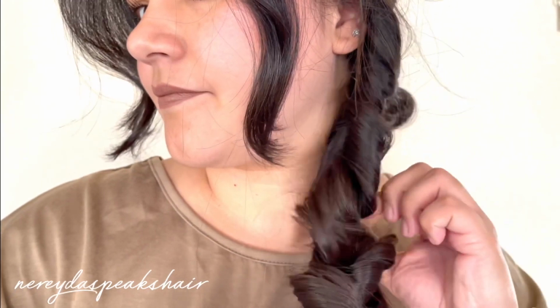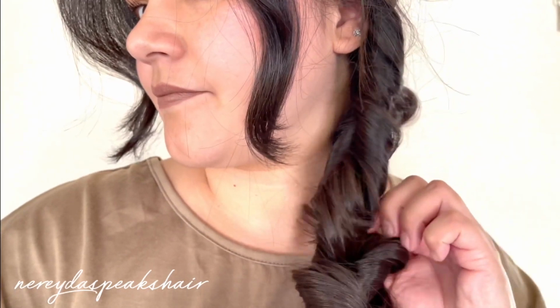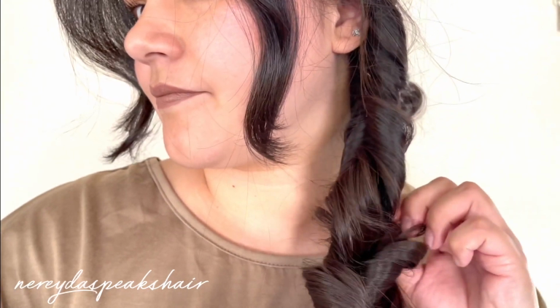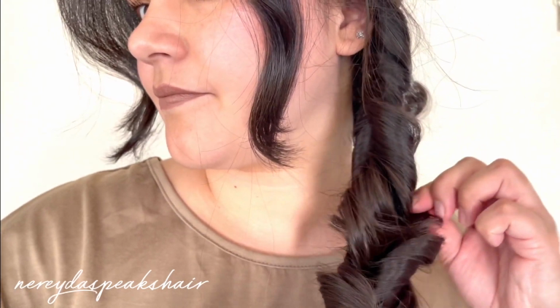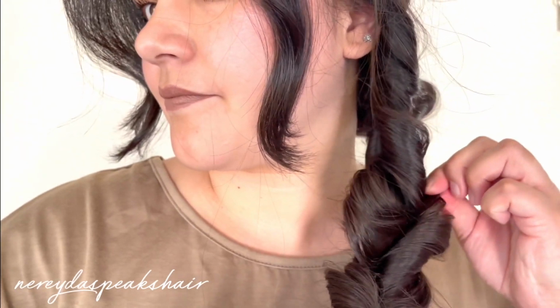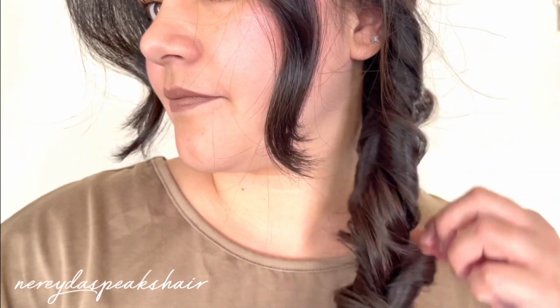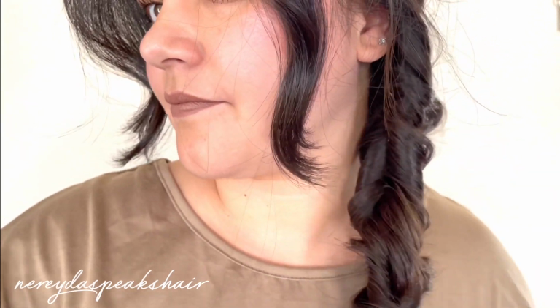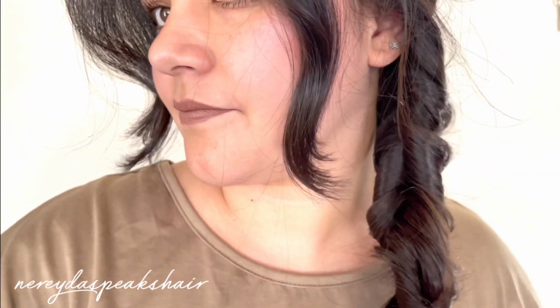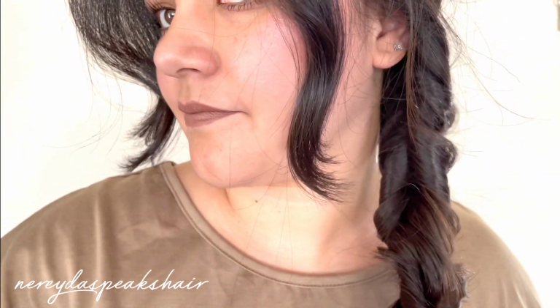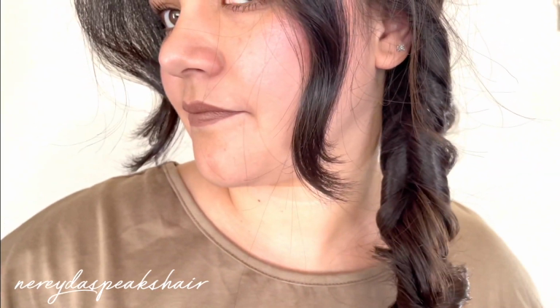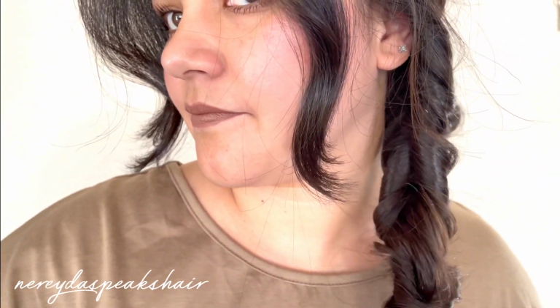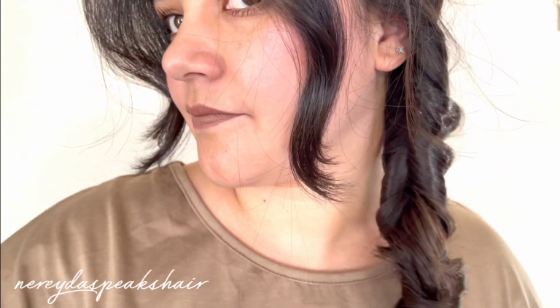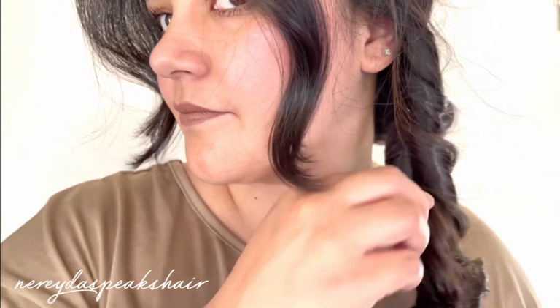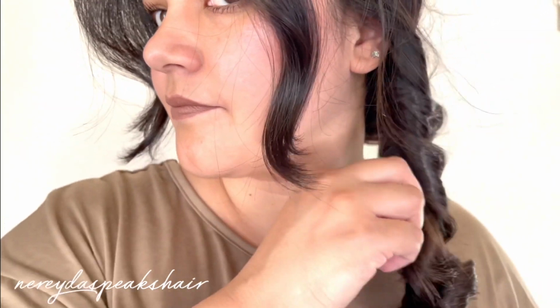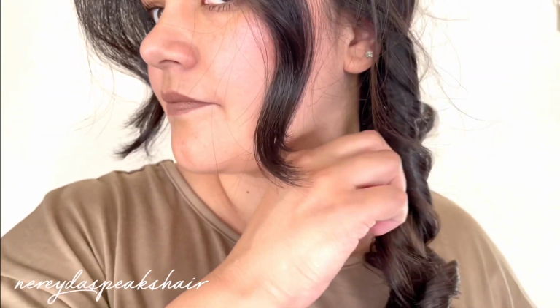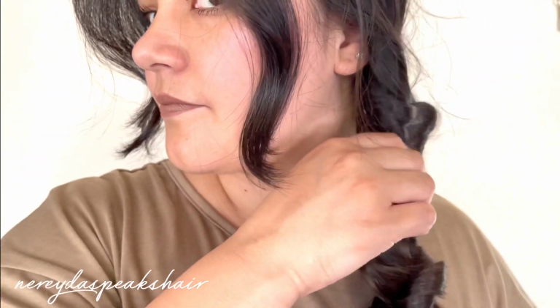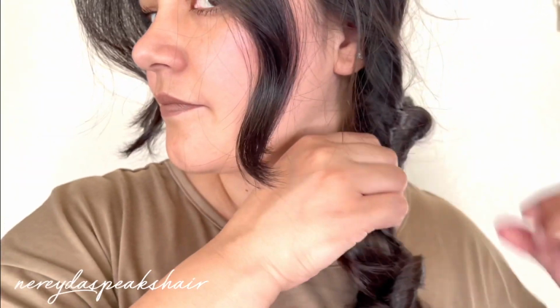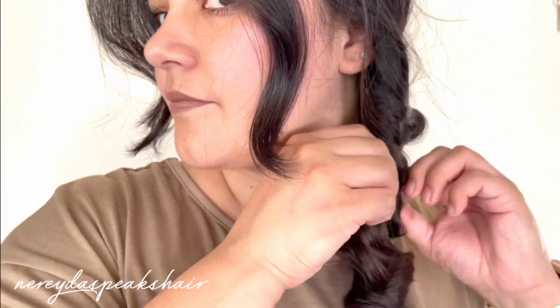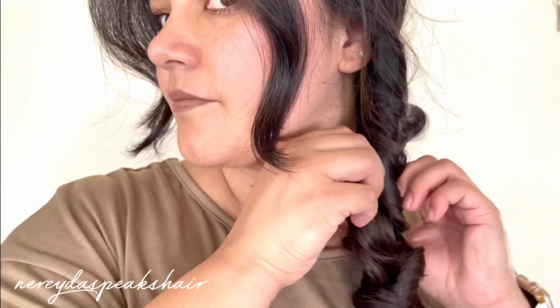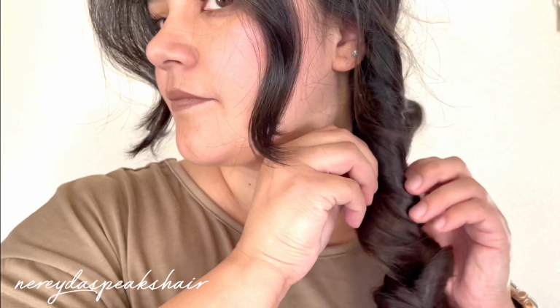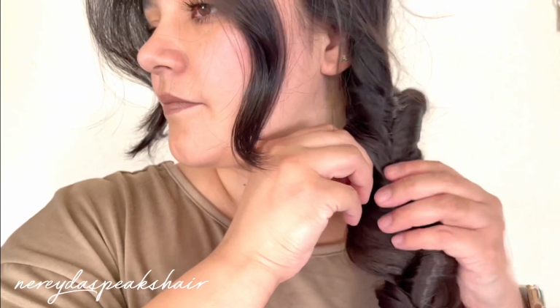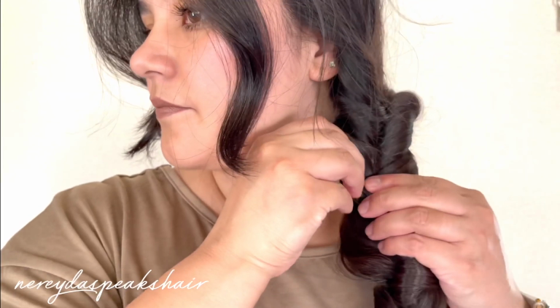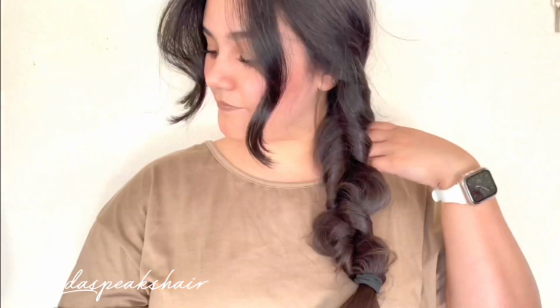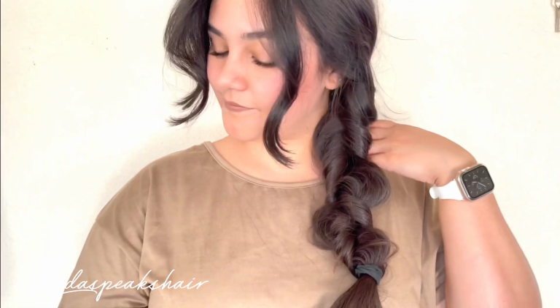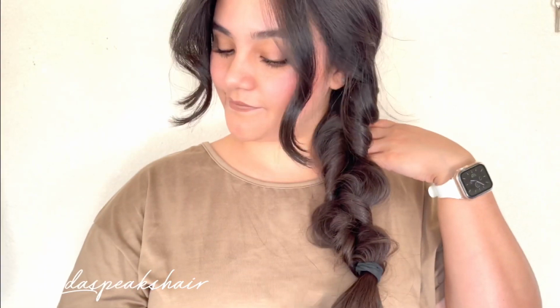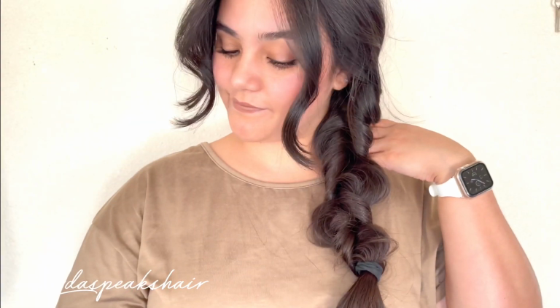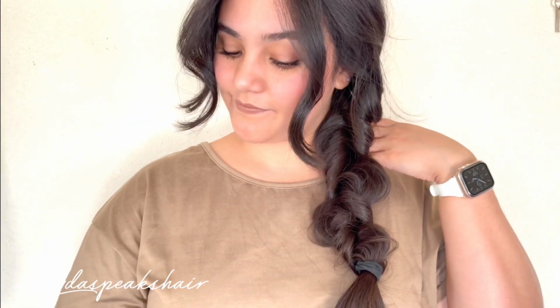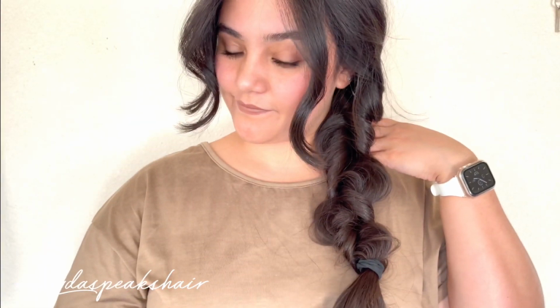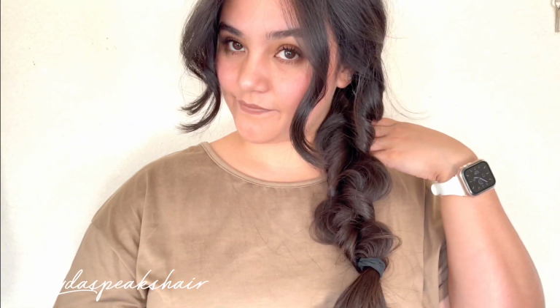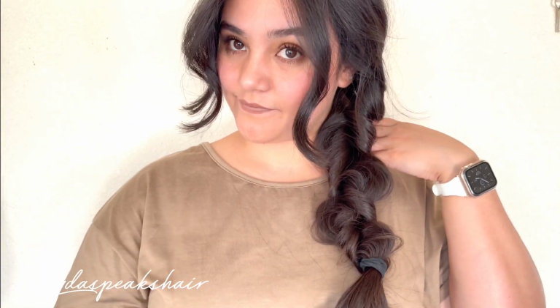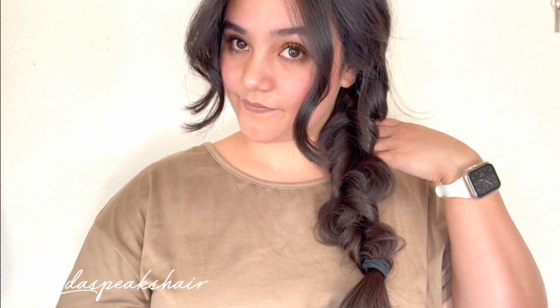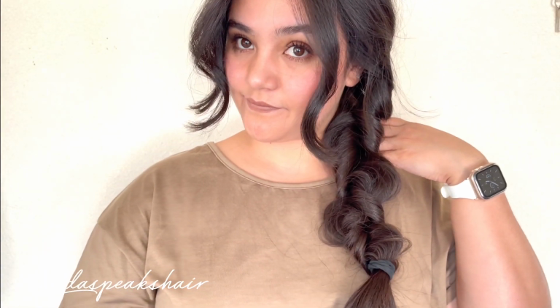Now you just want to start pulling at the edges of the braid to fluff it up just a little bit and you're all done. This is the finished look.